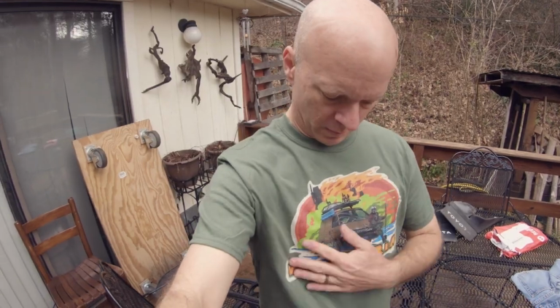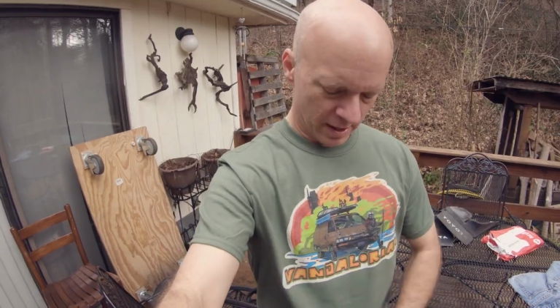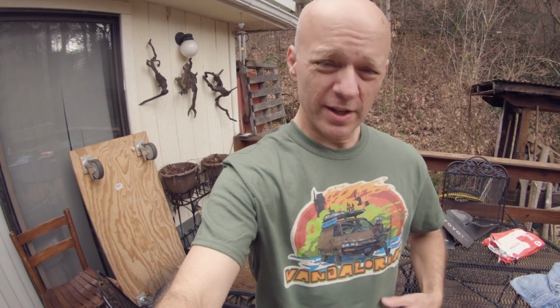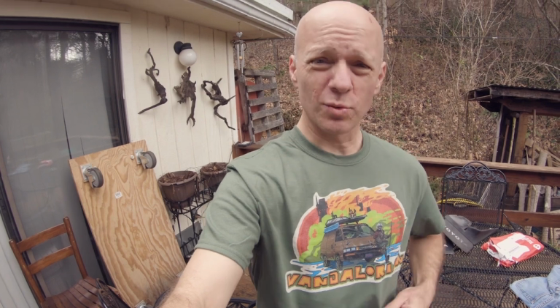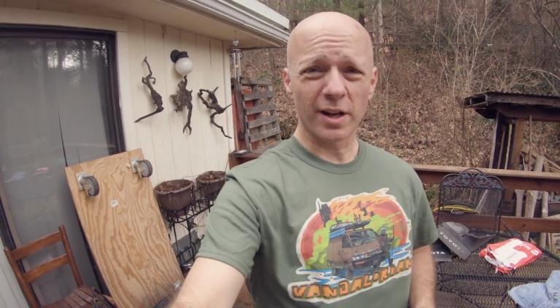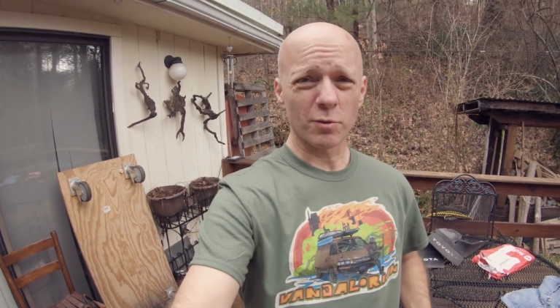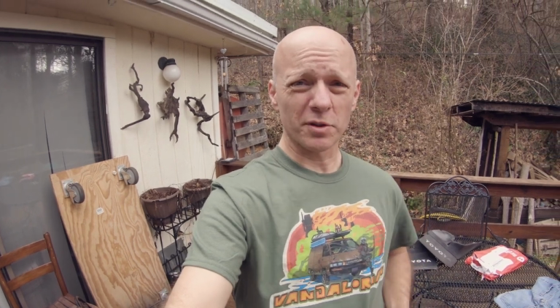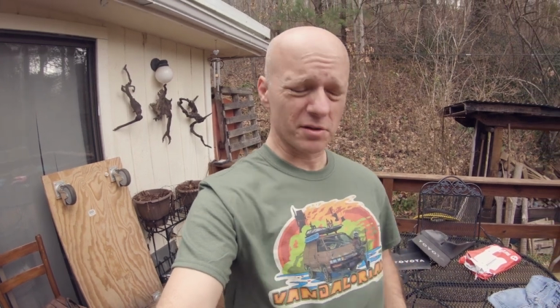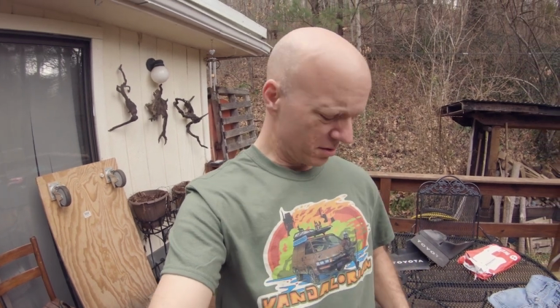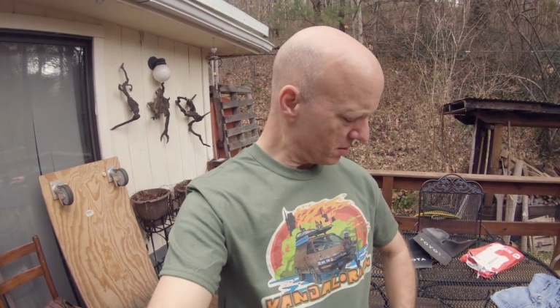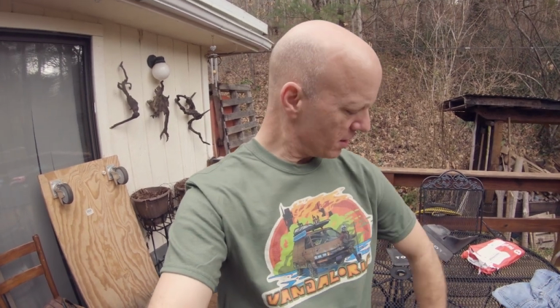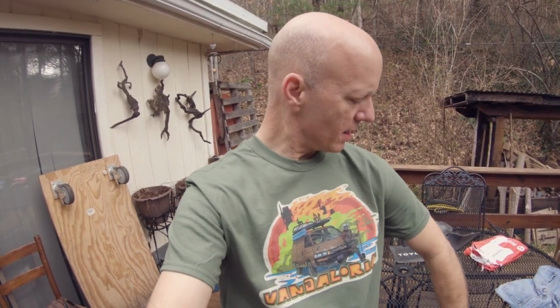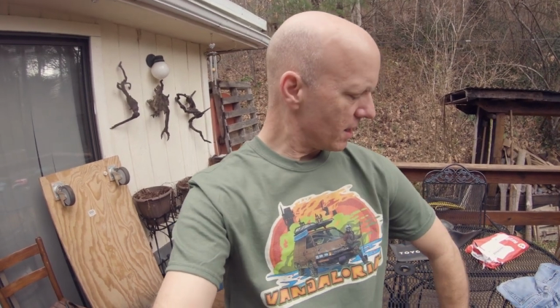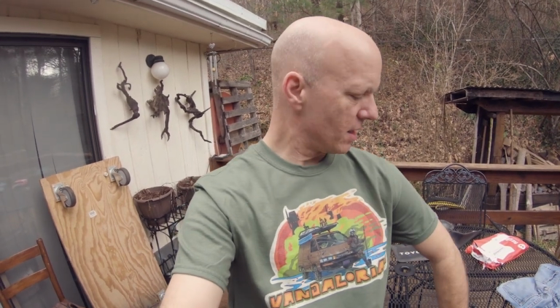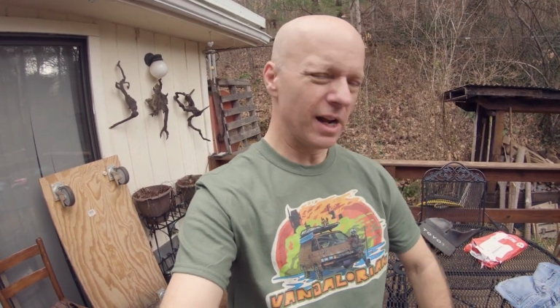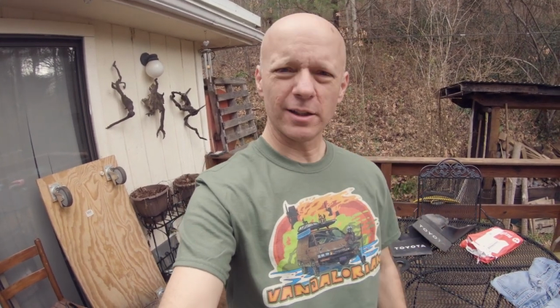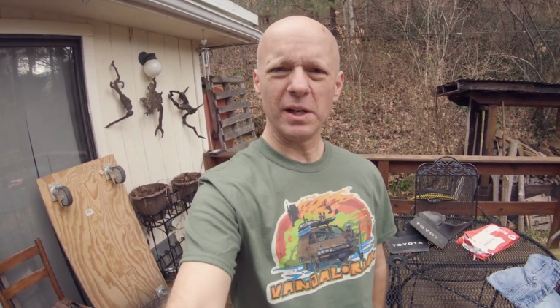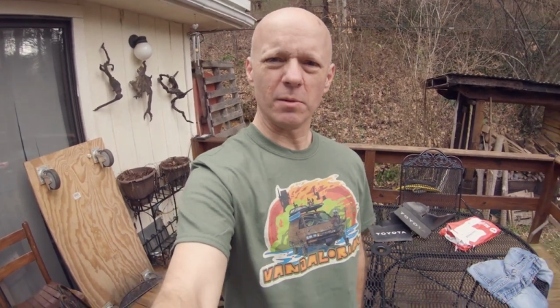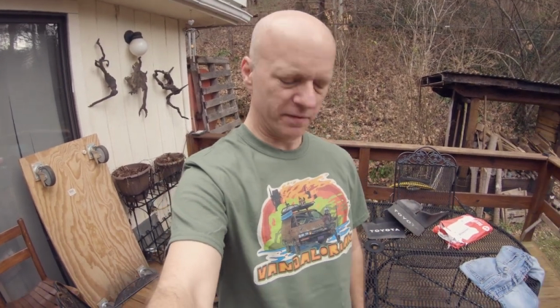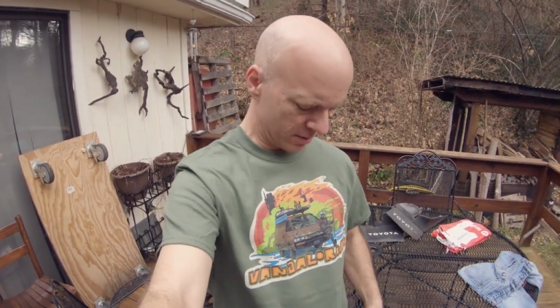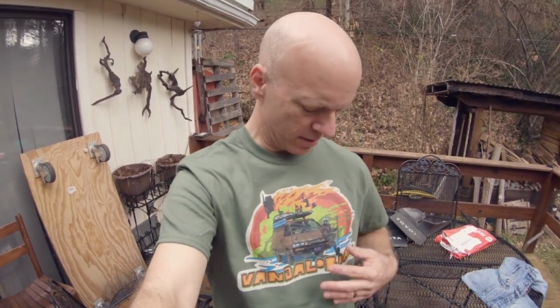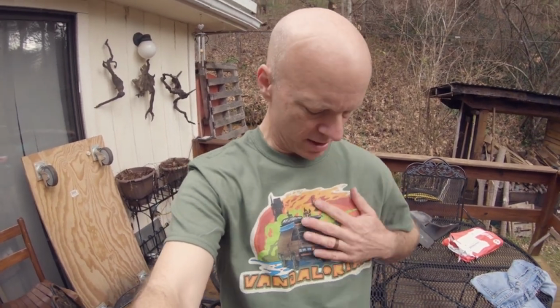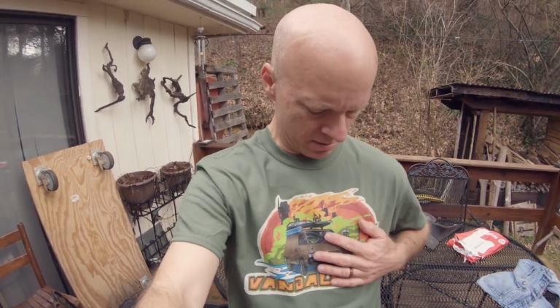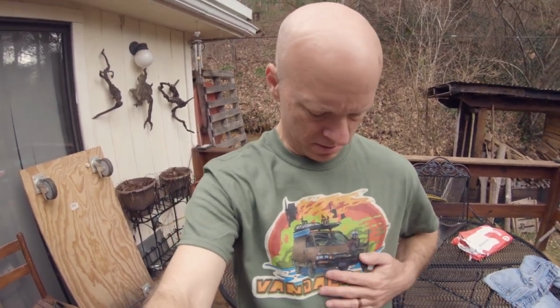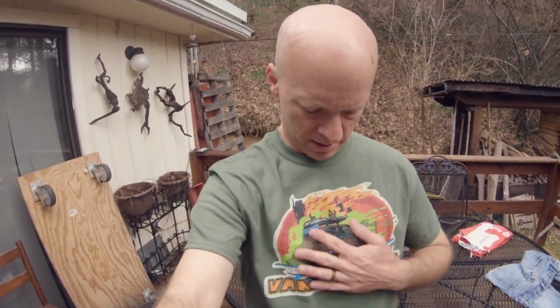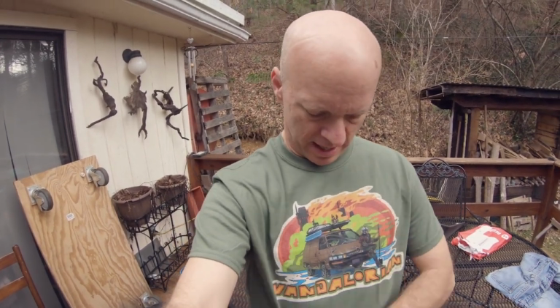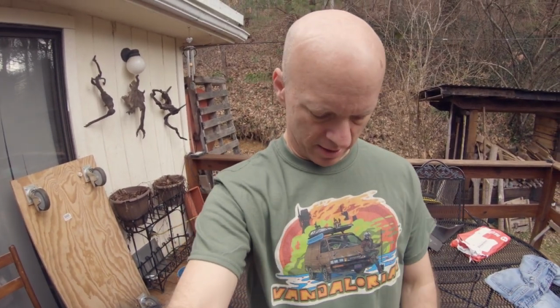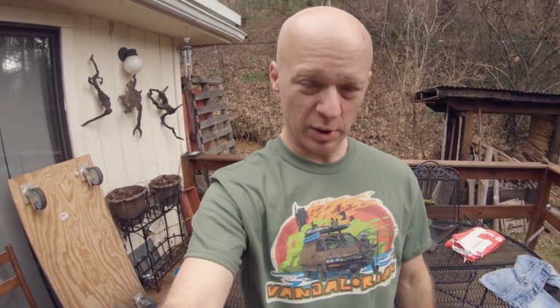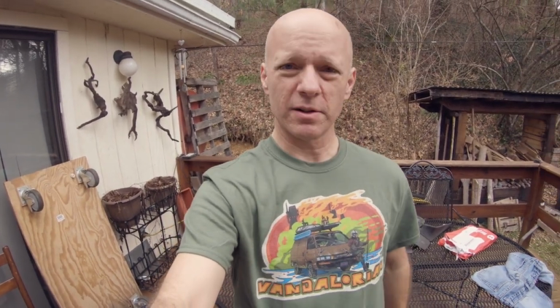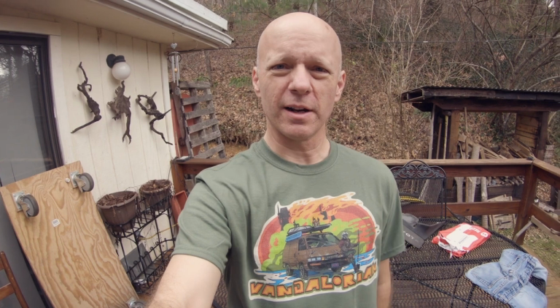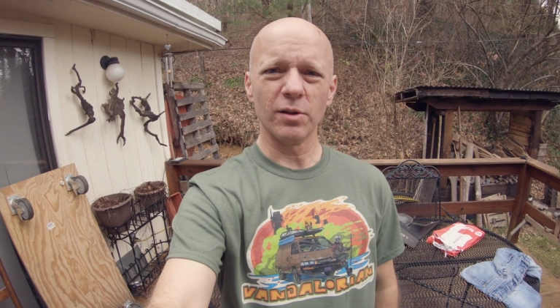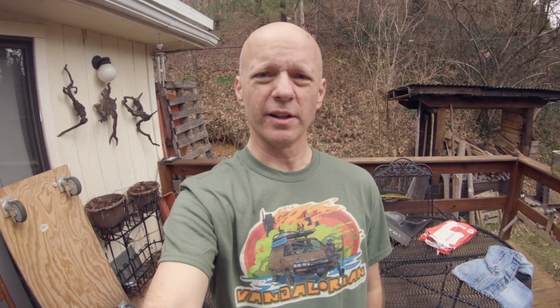These are really comfortable t-shirts. I got the medium, it fits really well, and the print turned out really good.